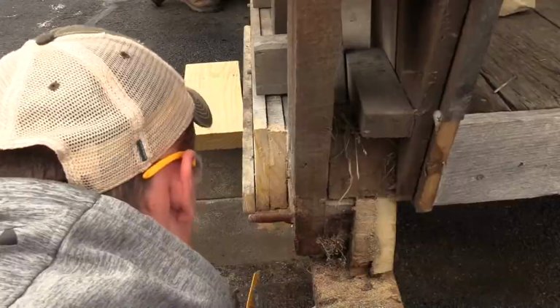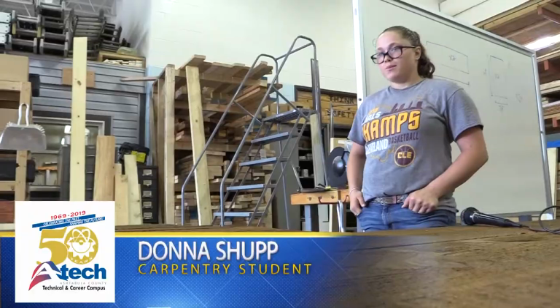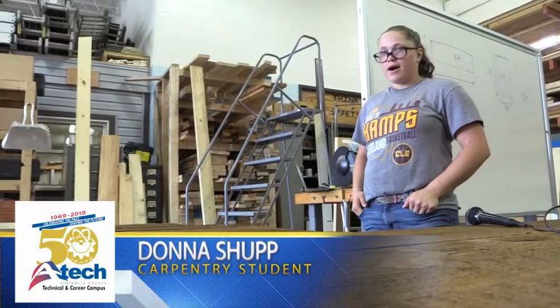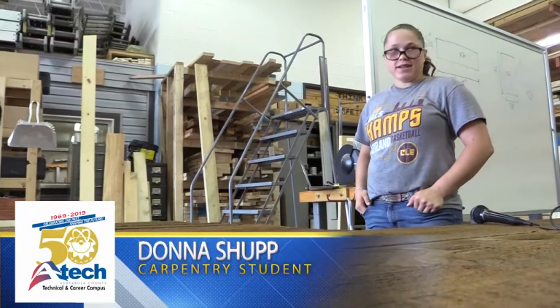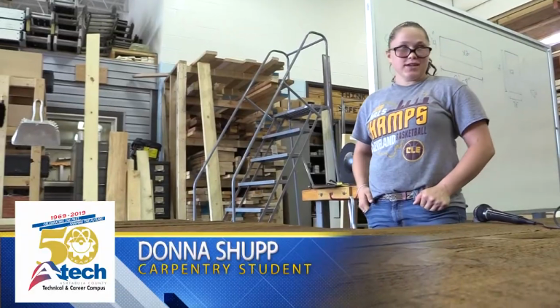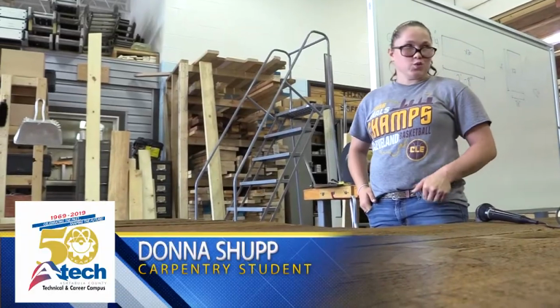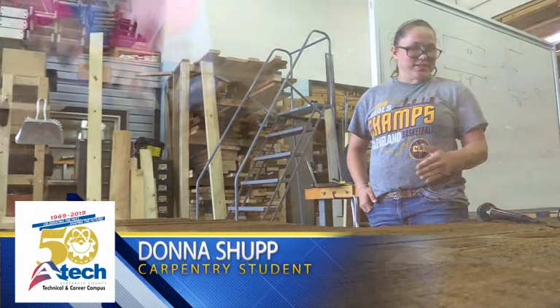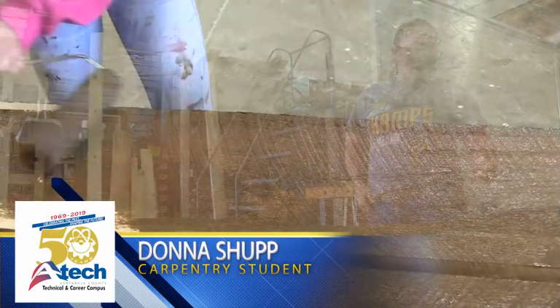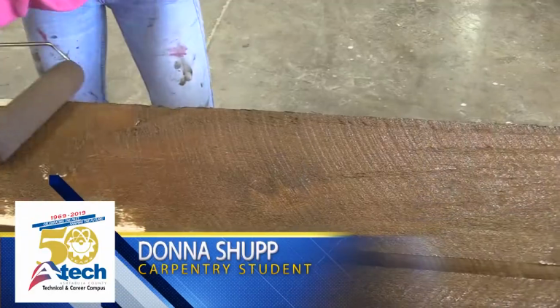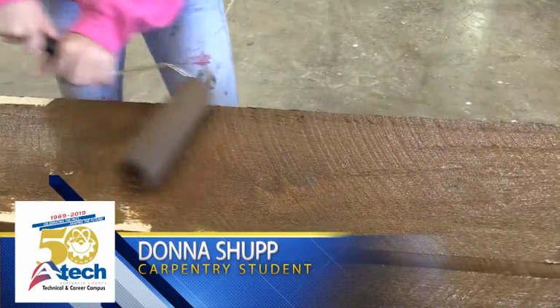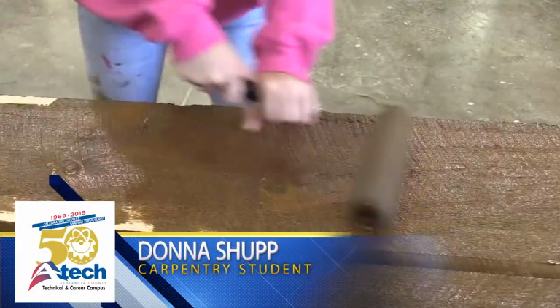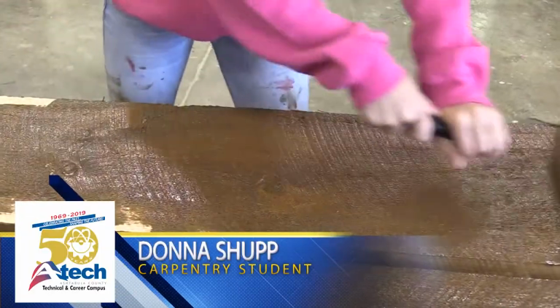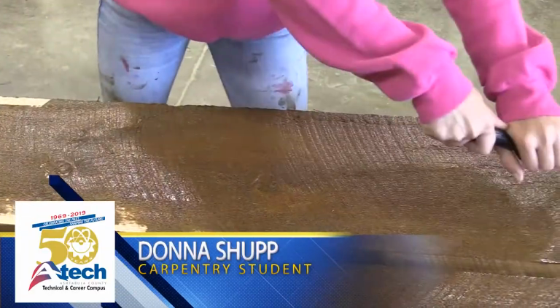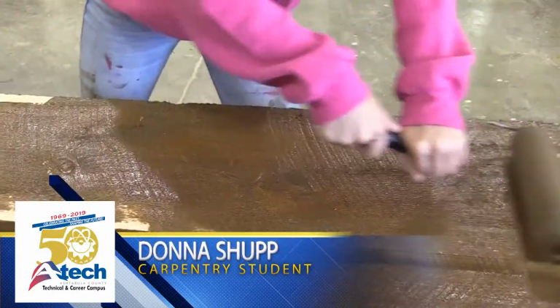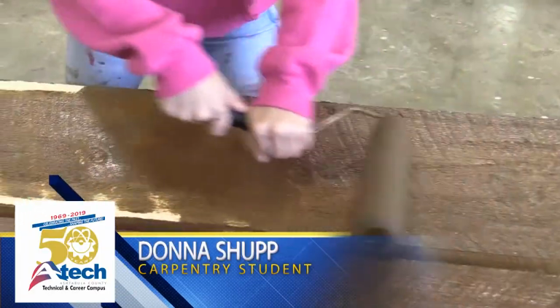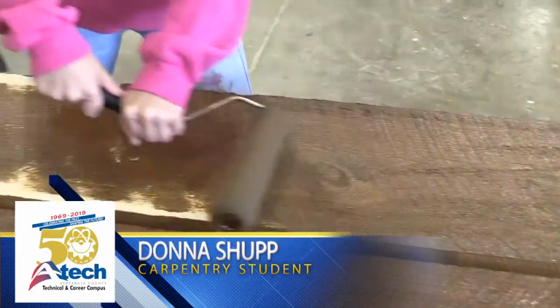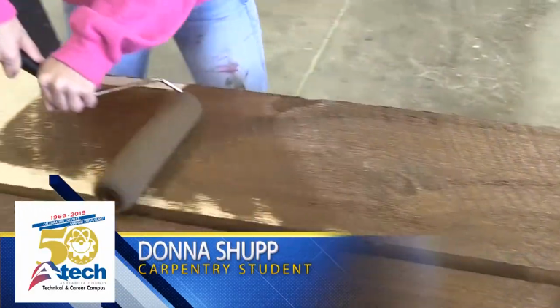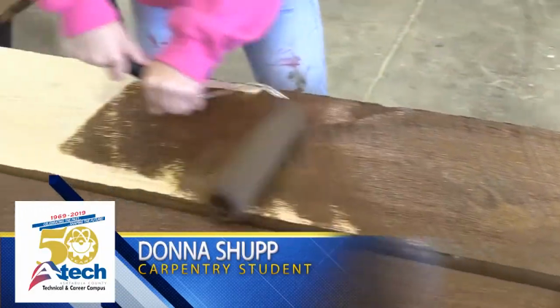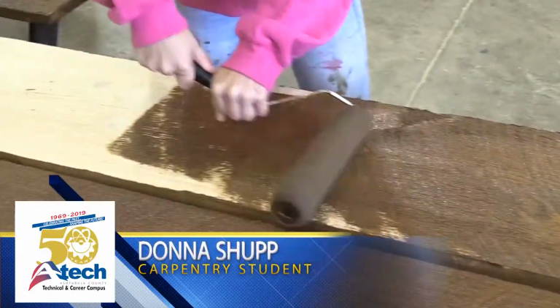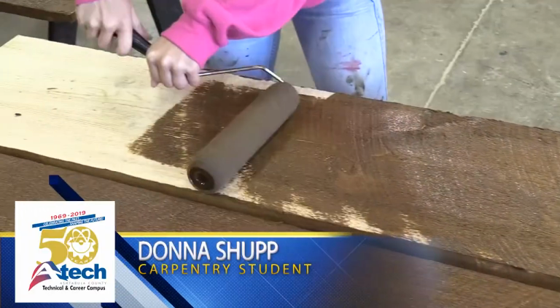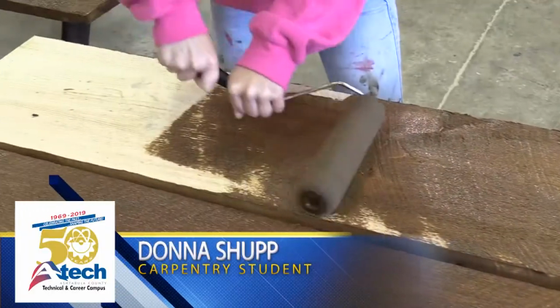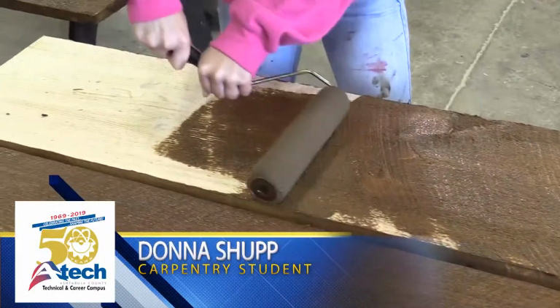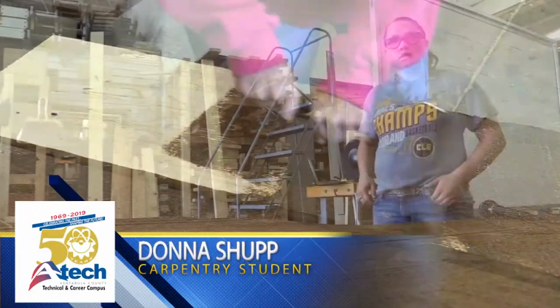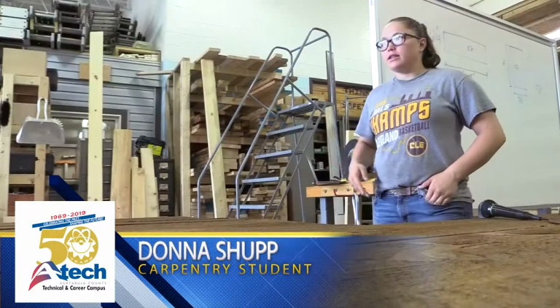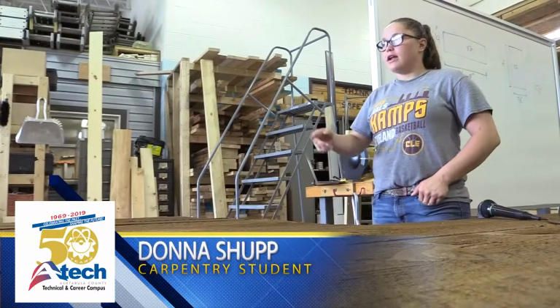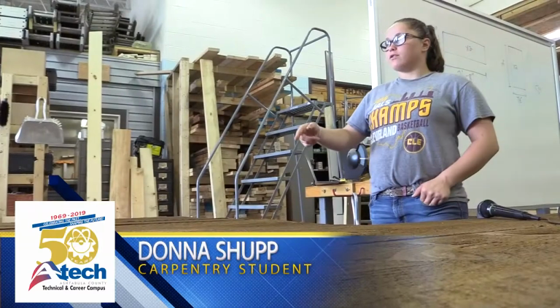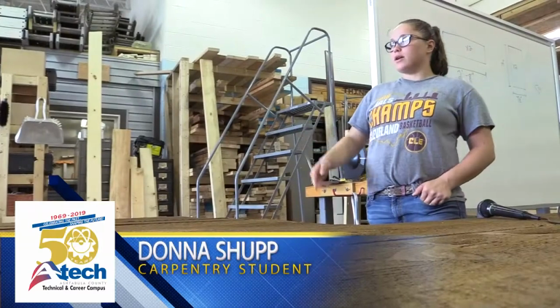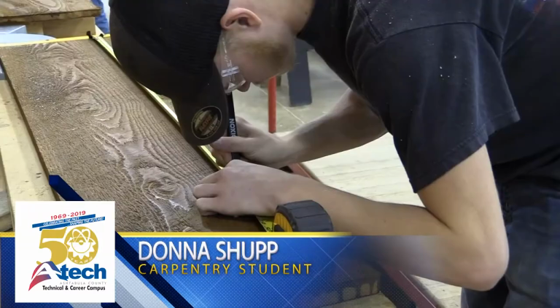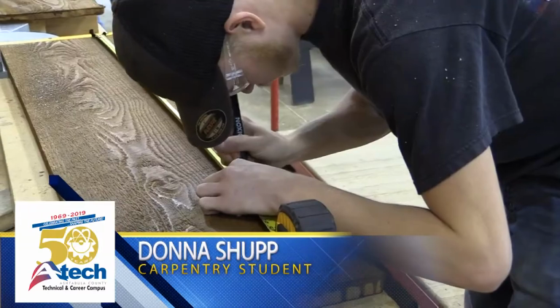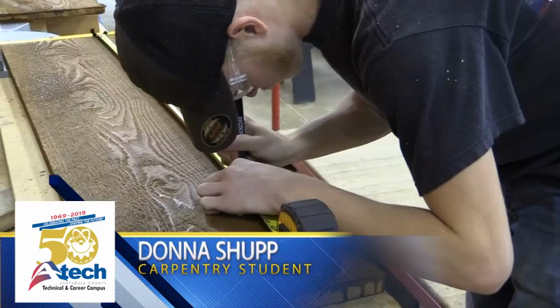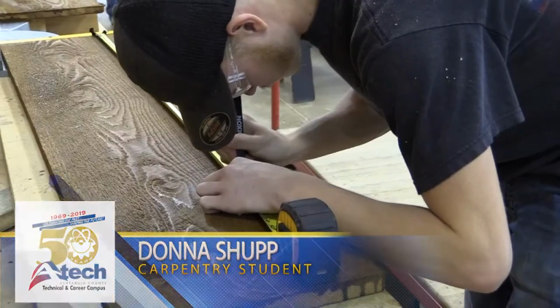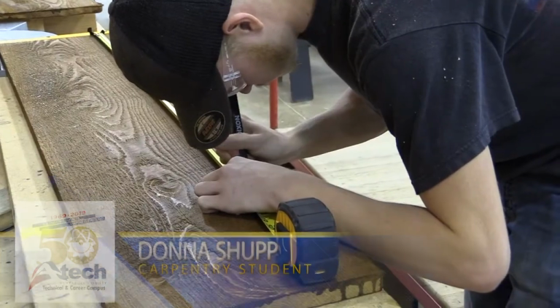The process is we're staining them, we're doing the sides, letting them dry, then flipping them over, and after the process is done we get them cut.